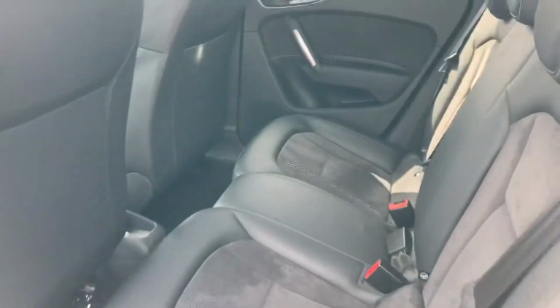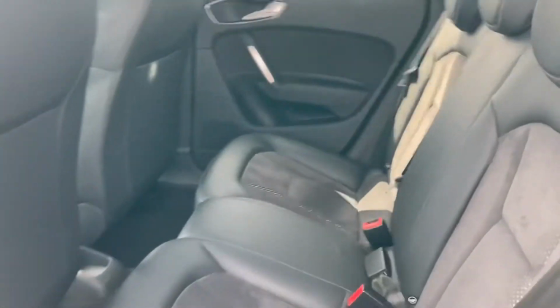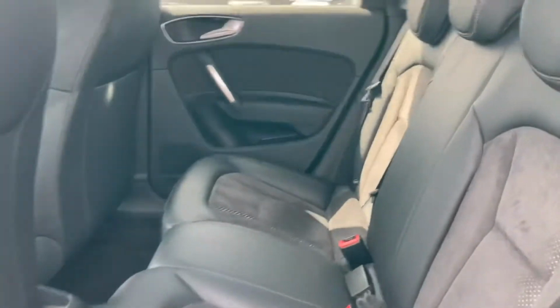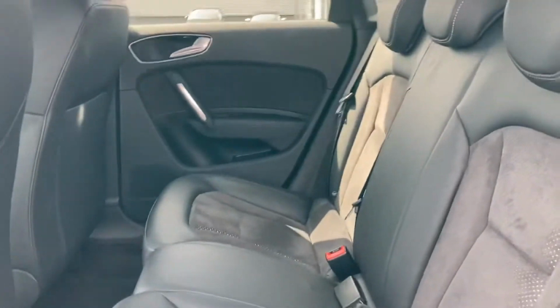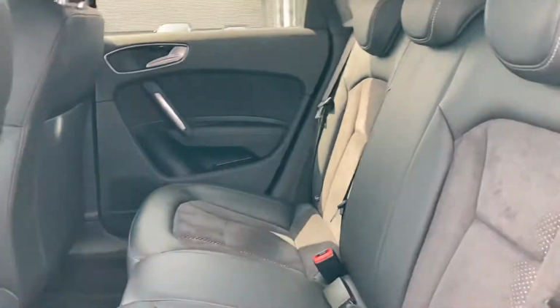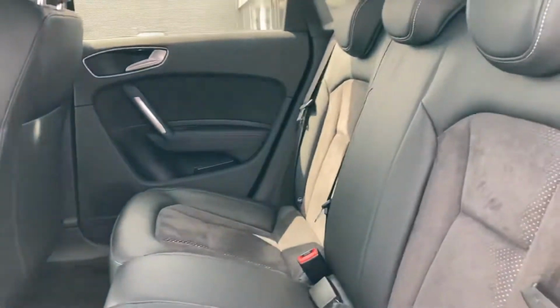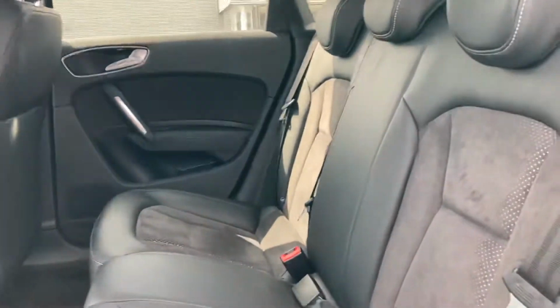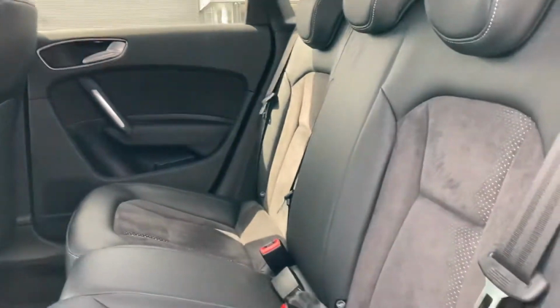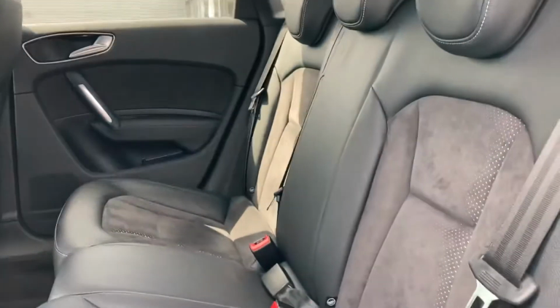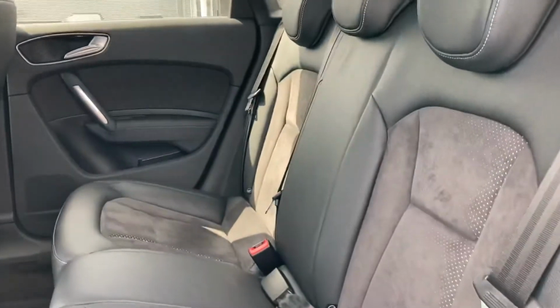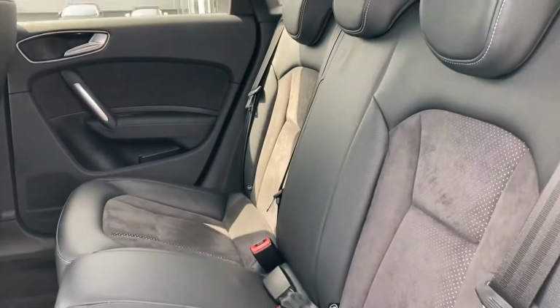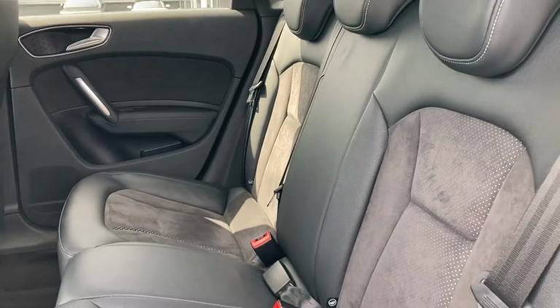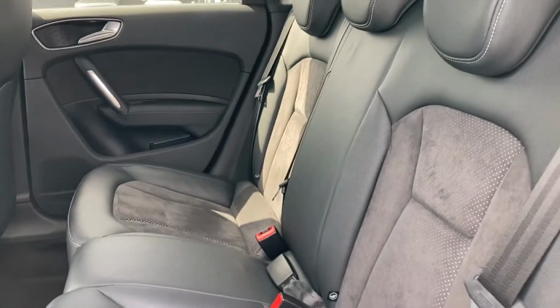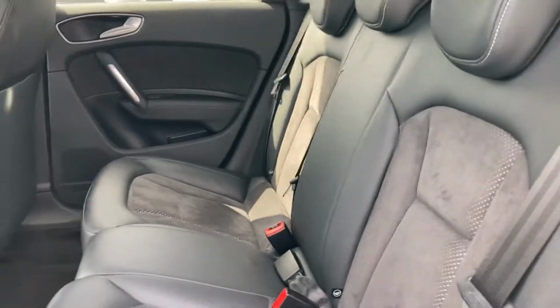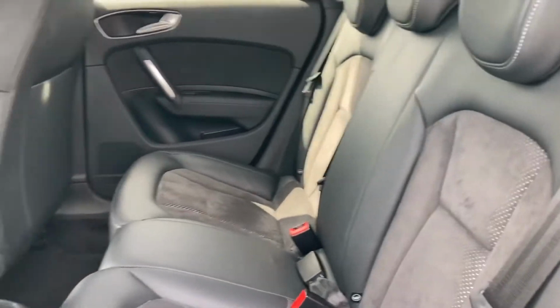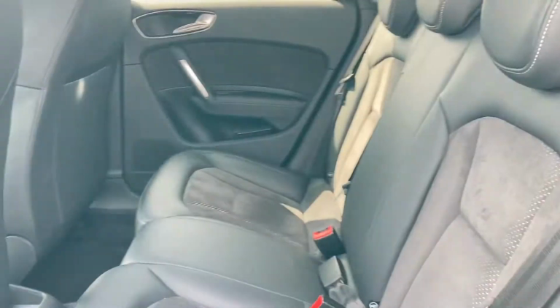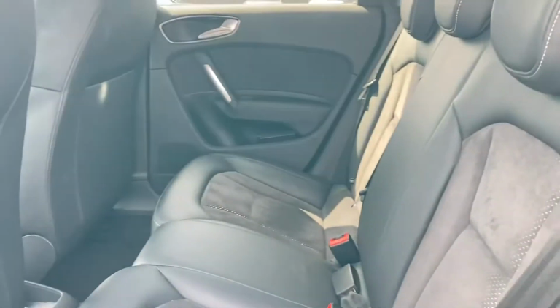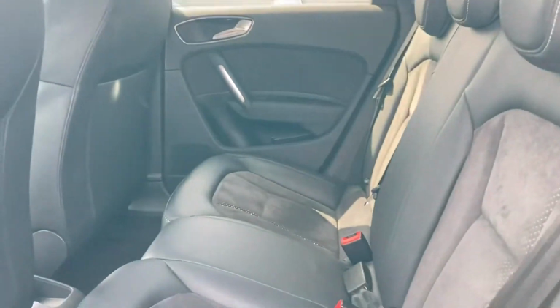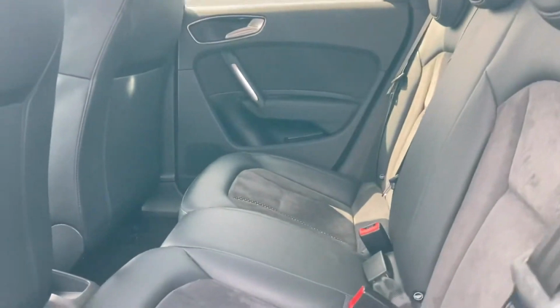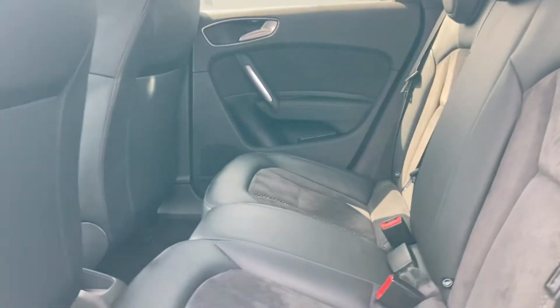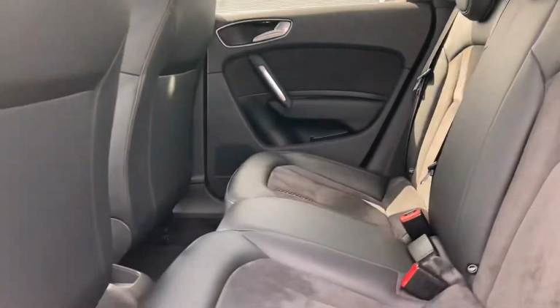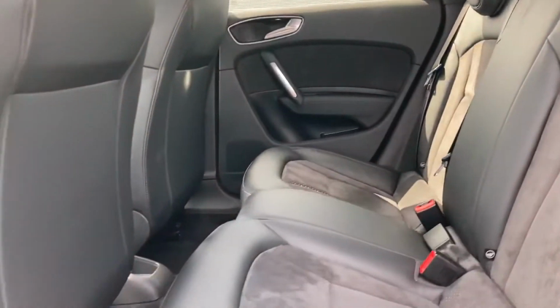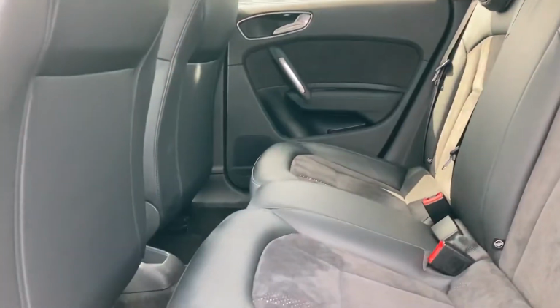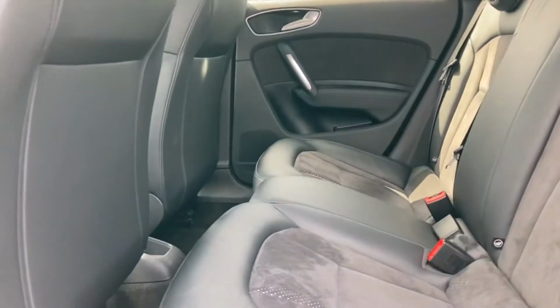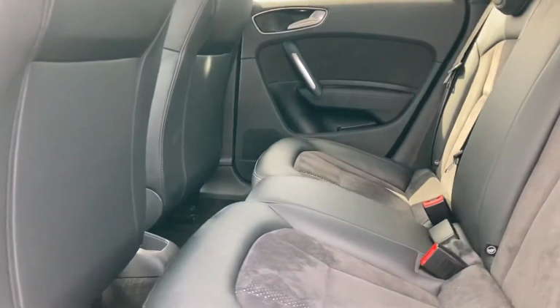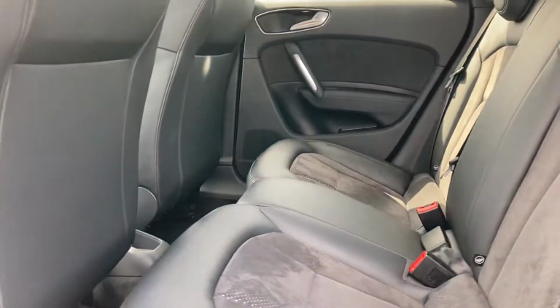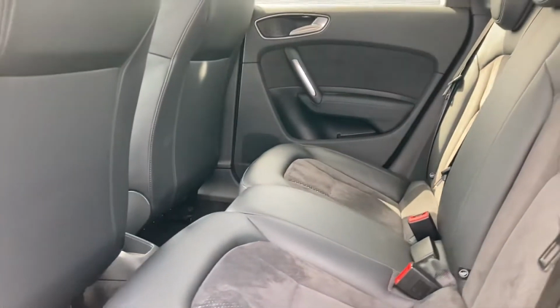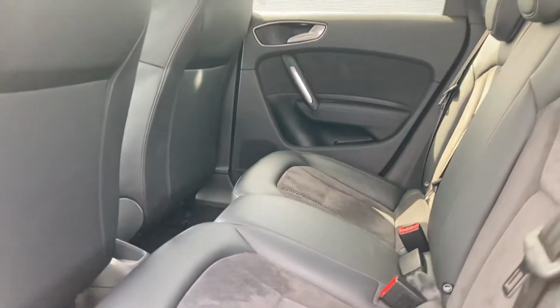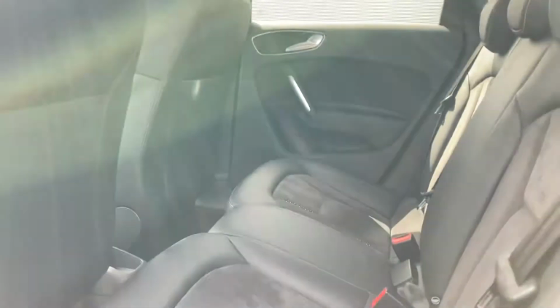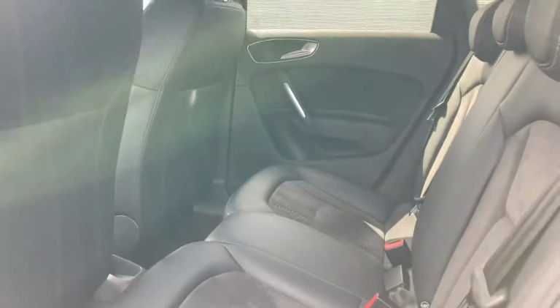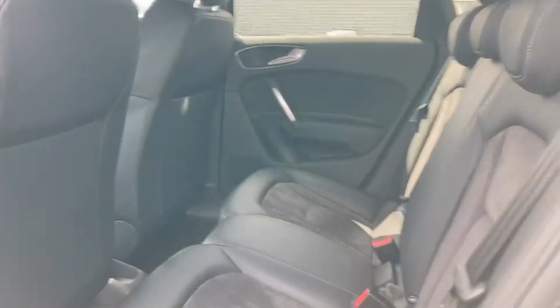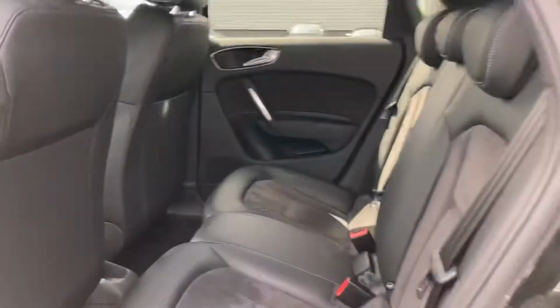That stunning black leather and alcantara interior — very comfortable to be in no matter where you're sat. You do also have plenty of legroom there as well.